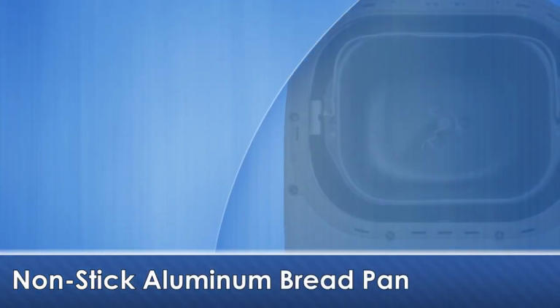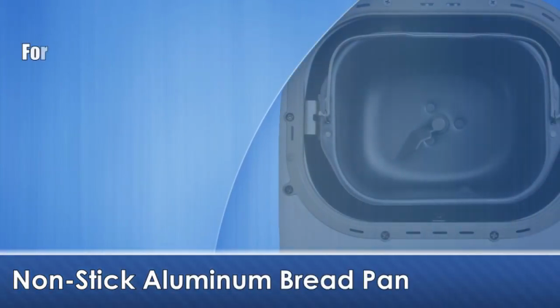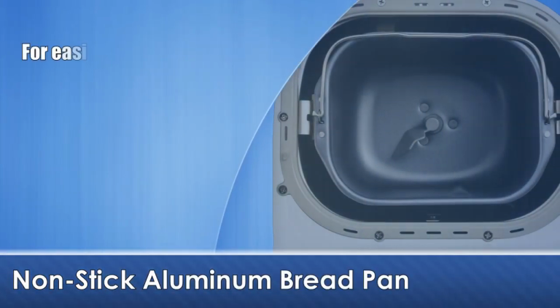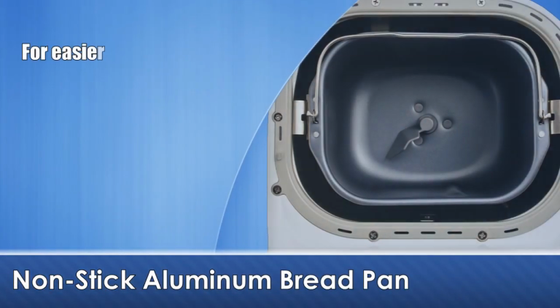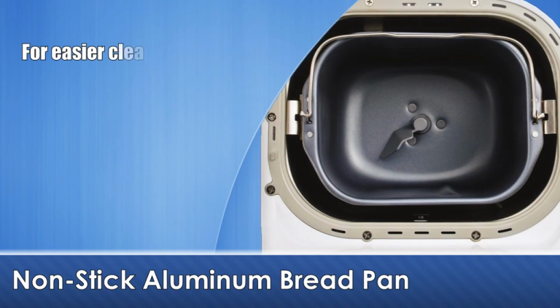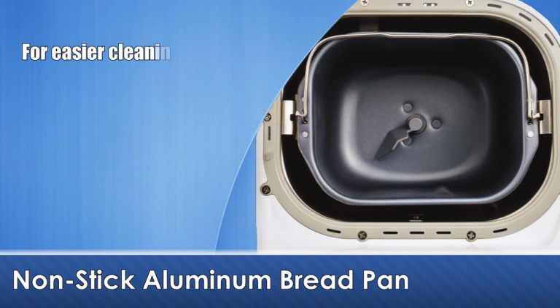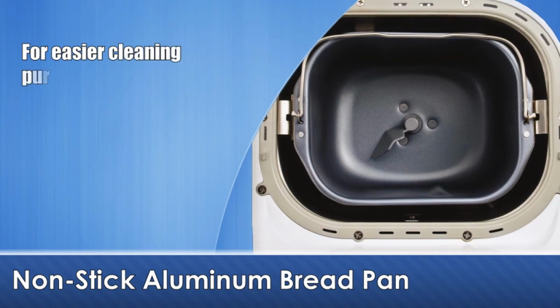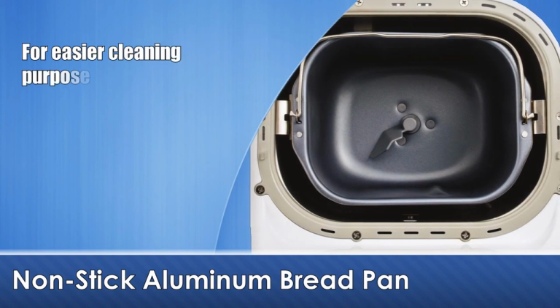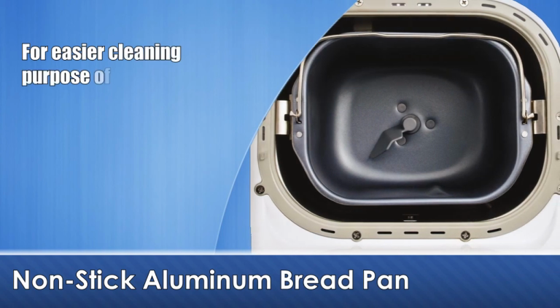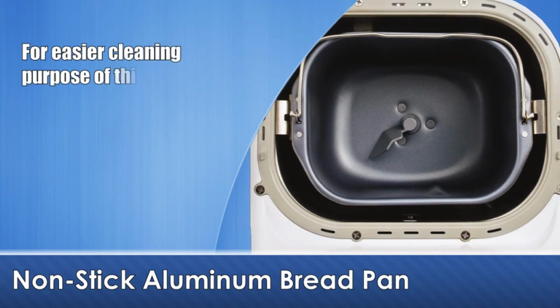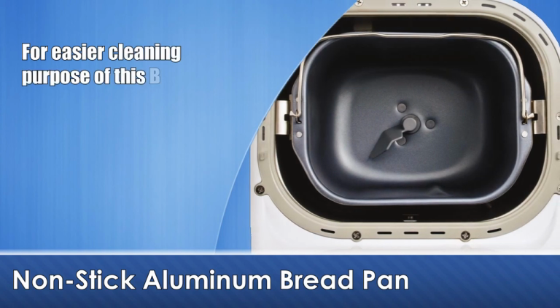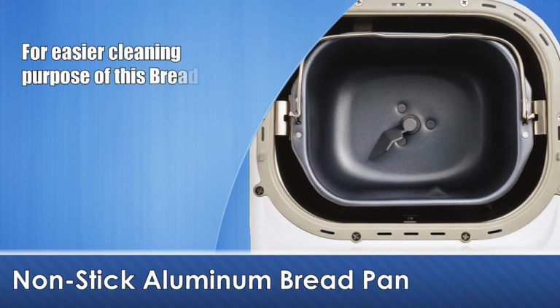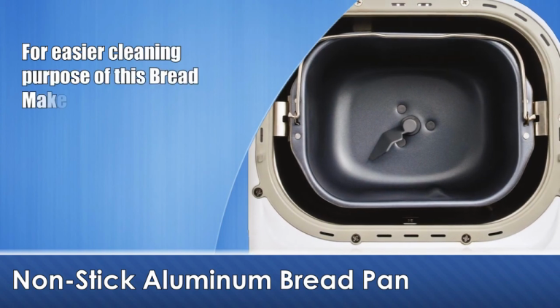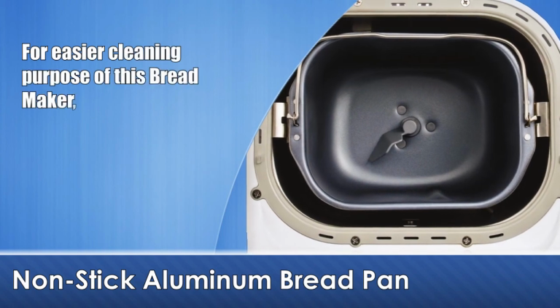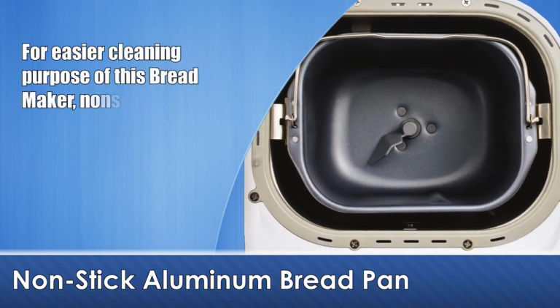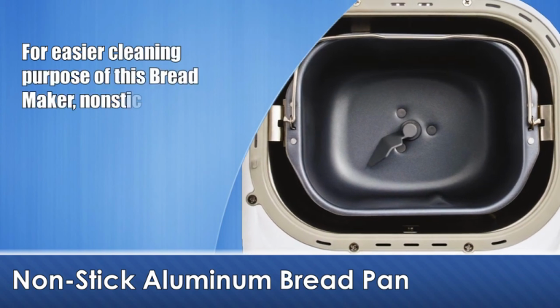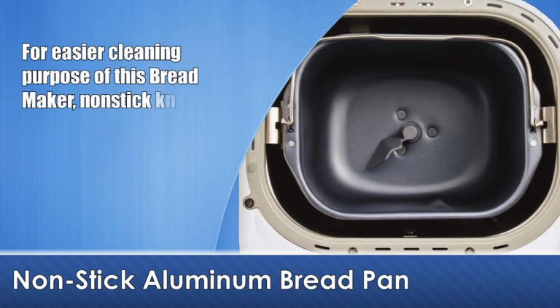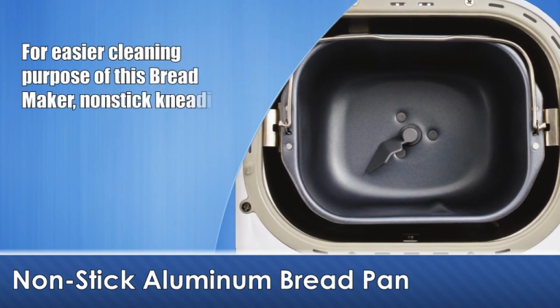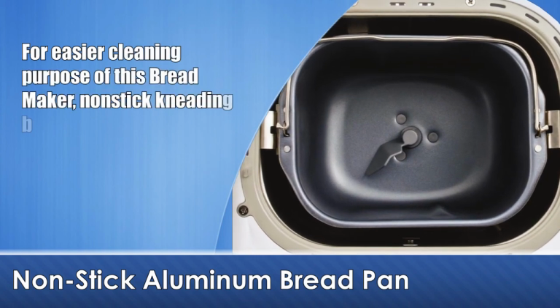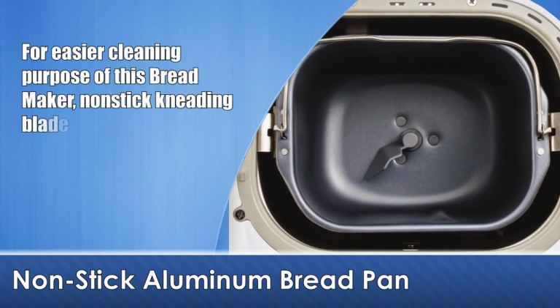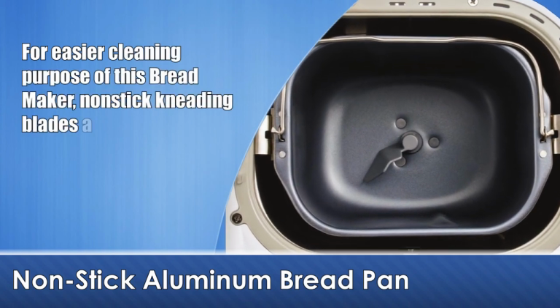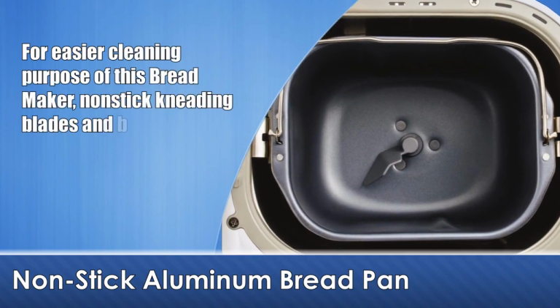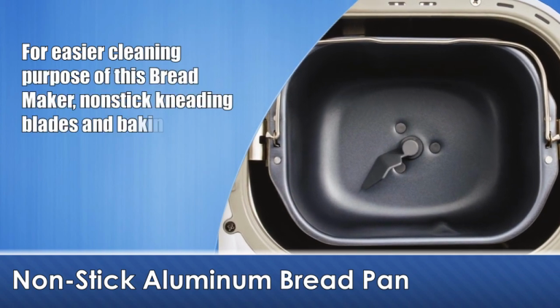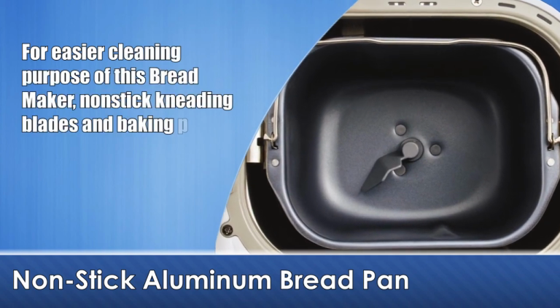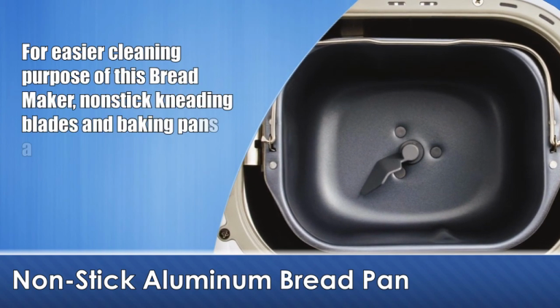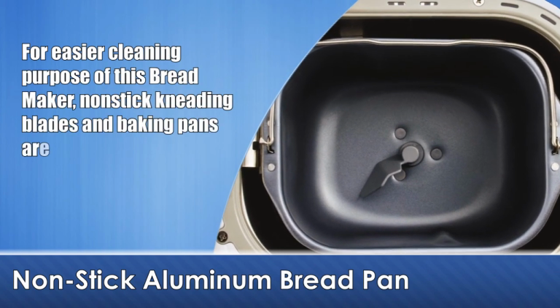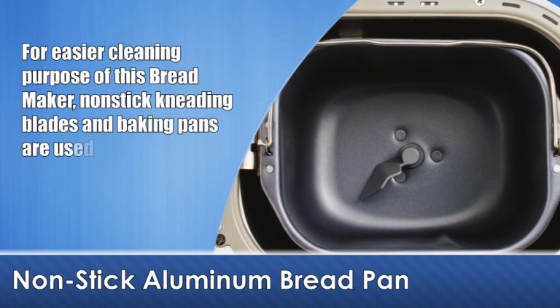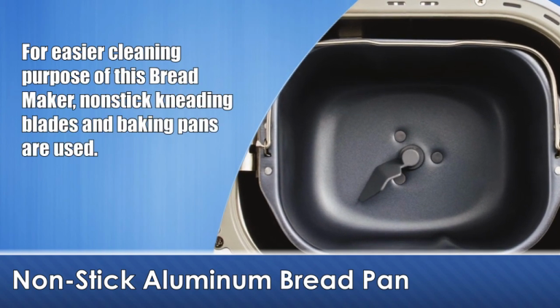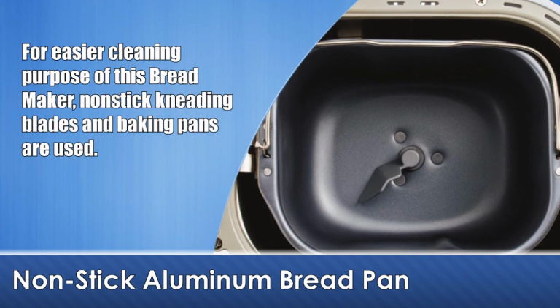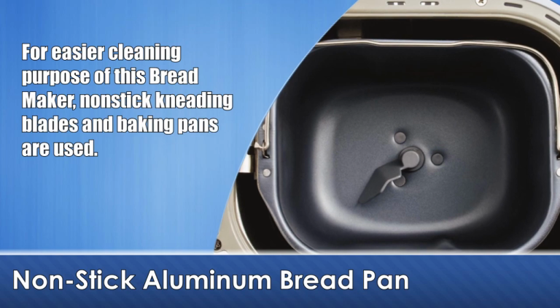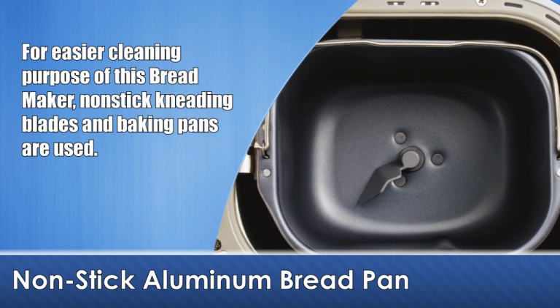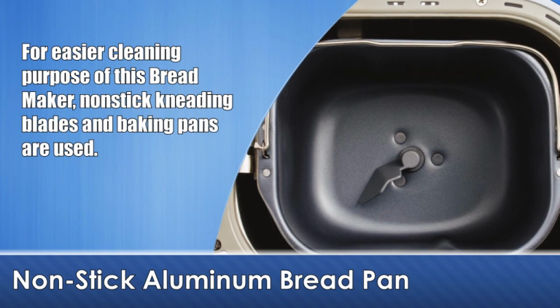For easier cleaning of this bread maker, non-stick kneading blades and baking pans are used.